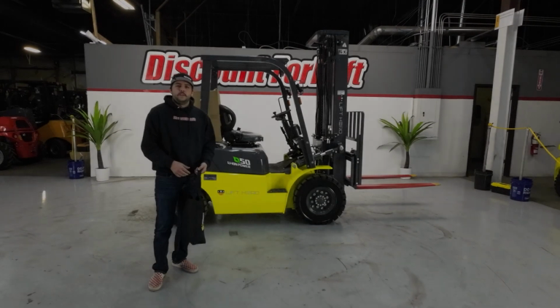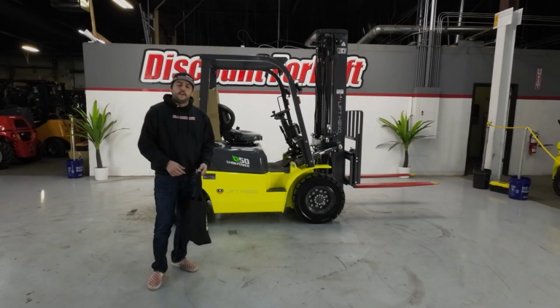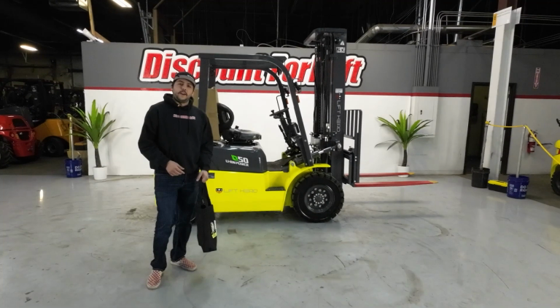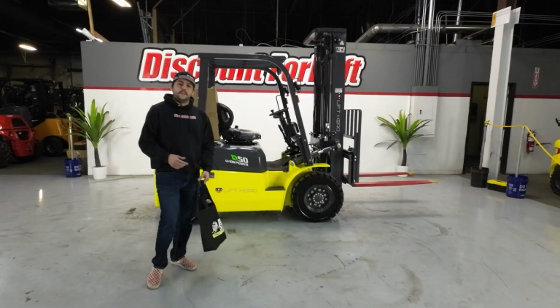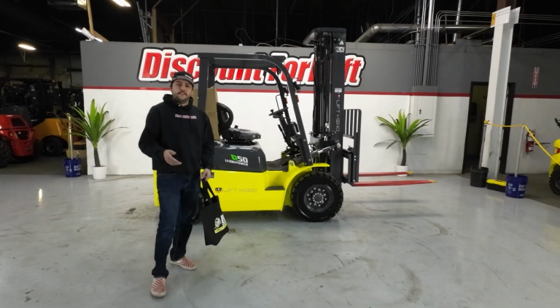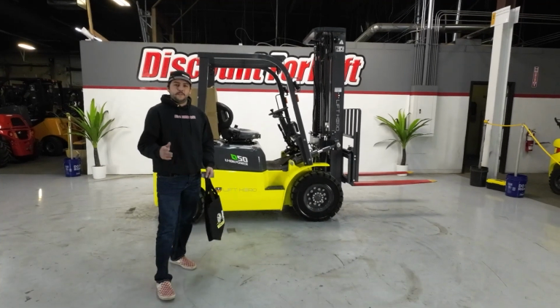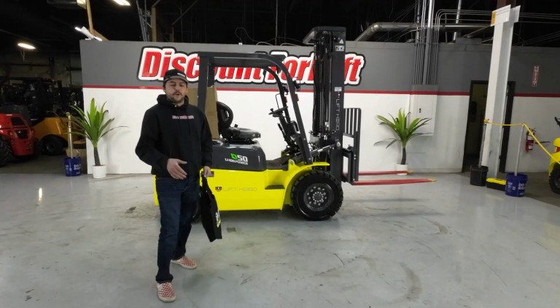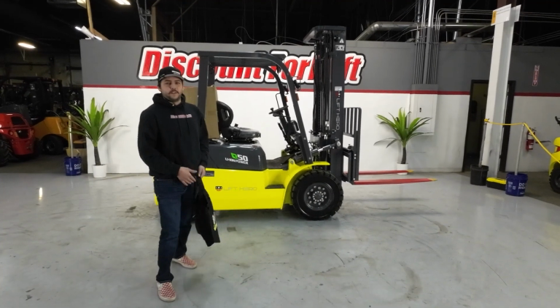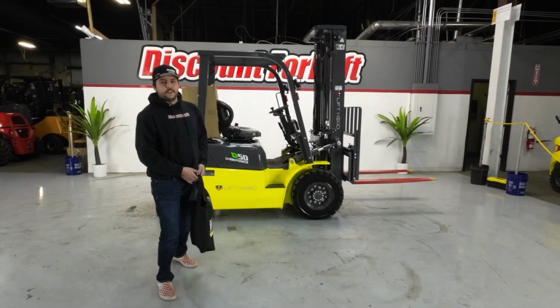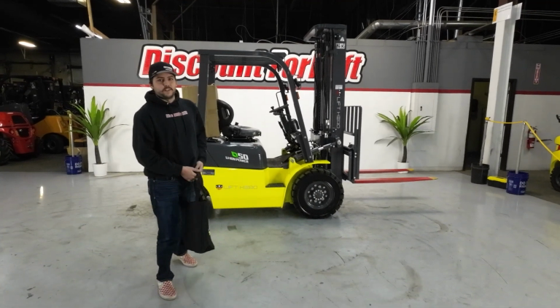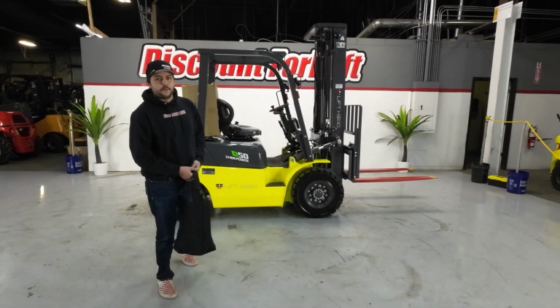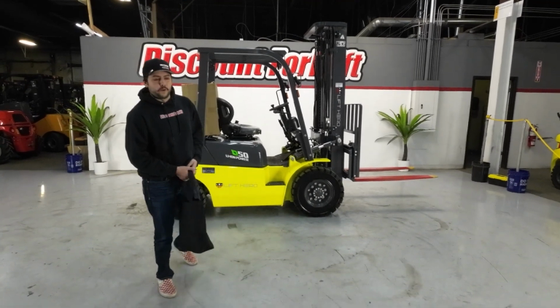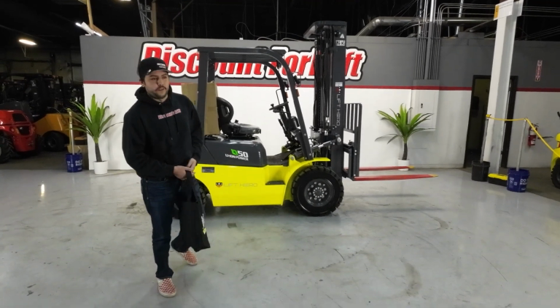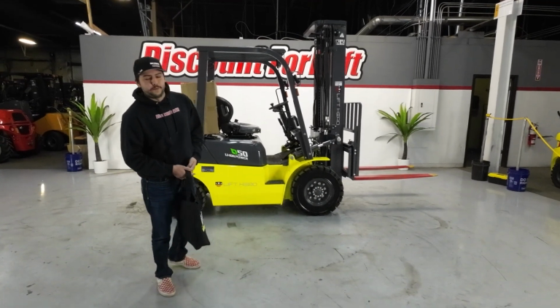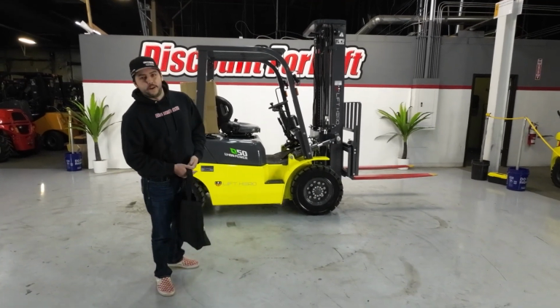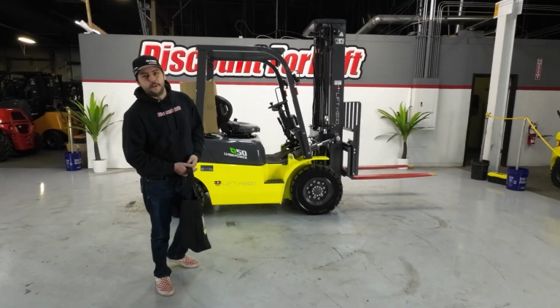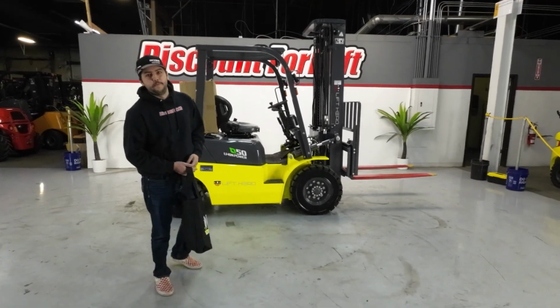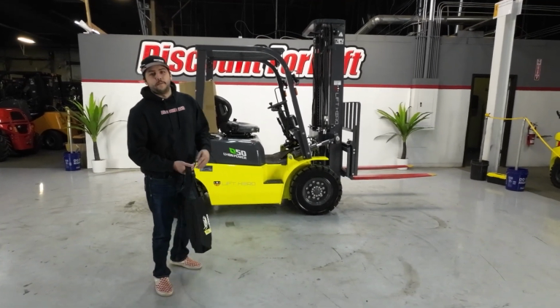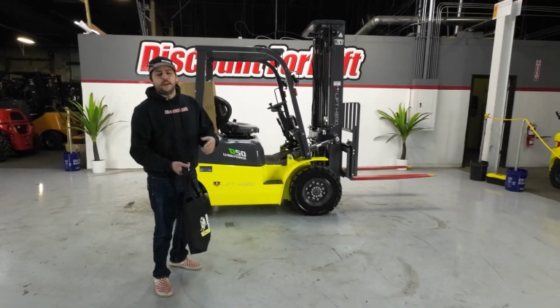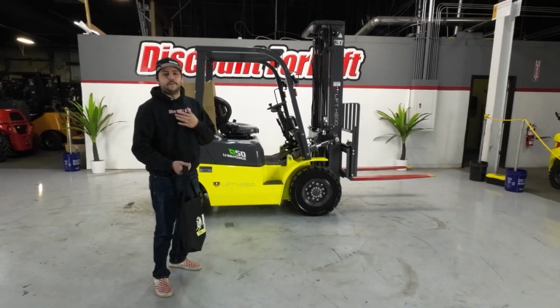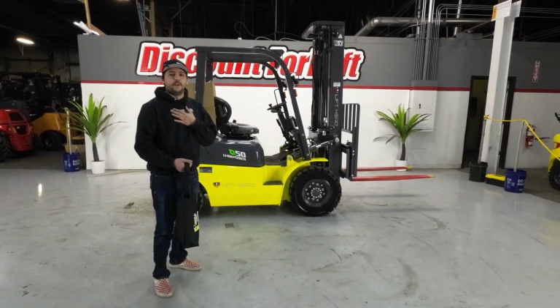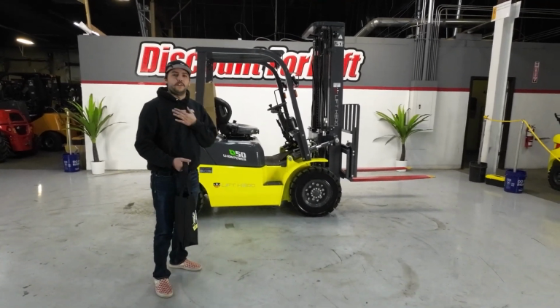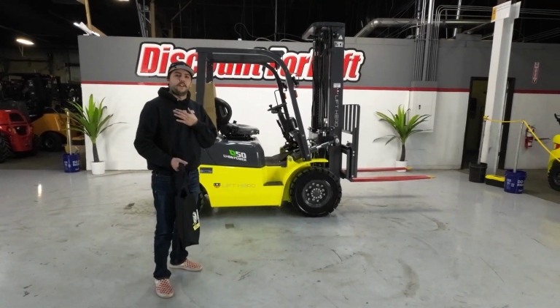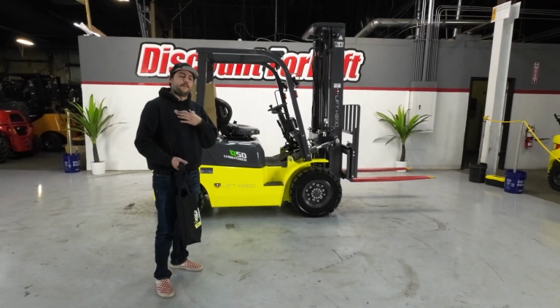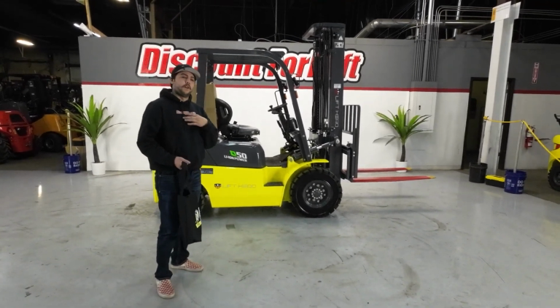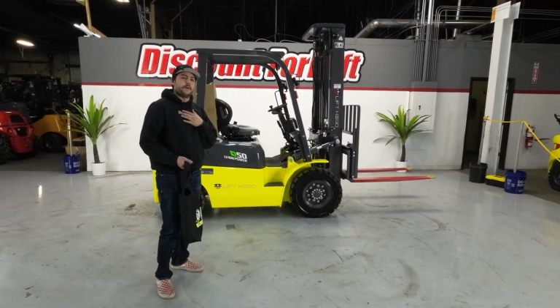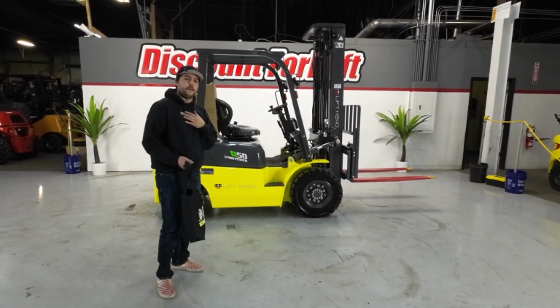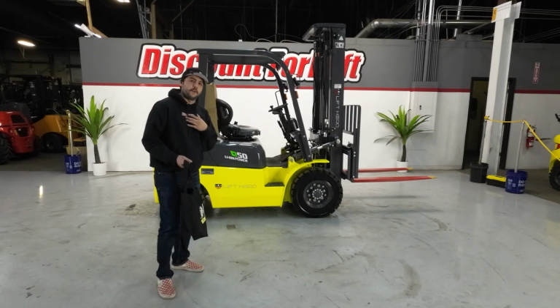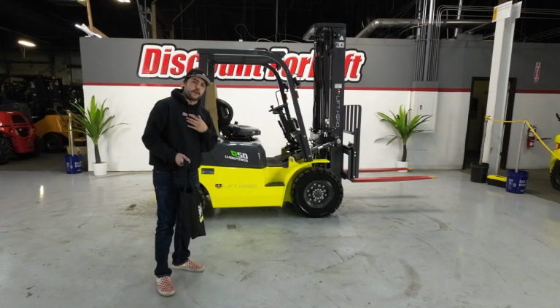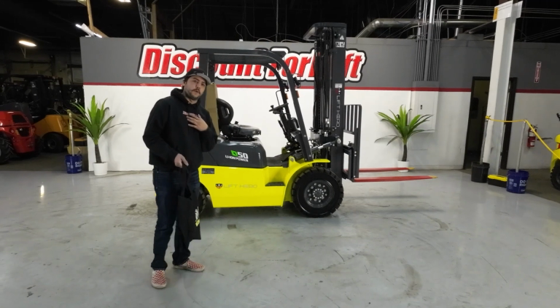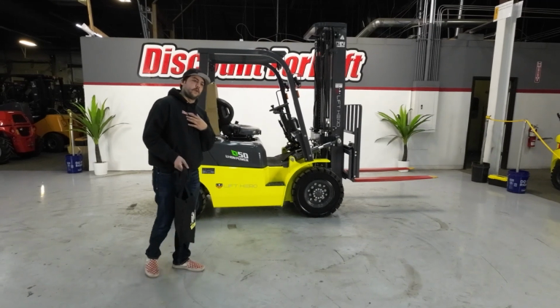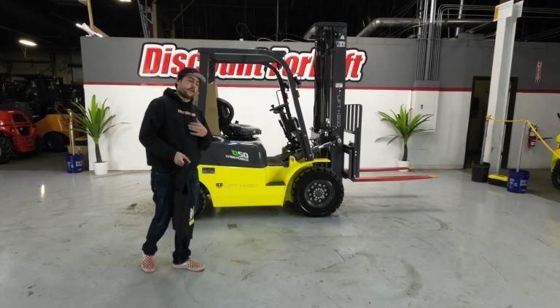Hey Allen, welcome to the Discount Forklift family. My name is Dylan. I'm here on behalf of Greg McCoy.